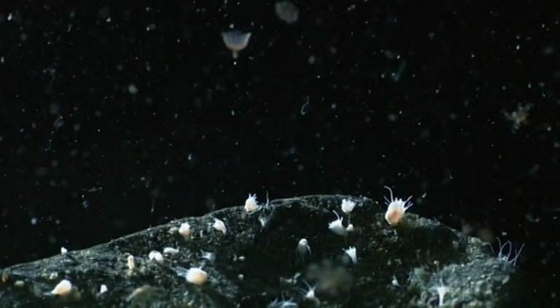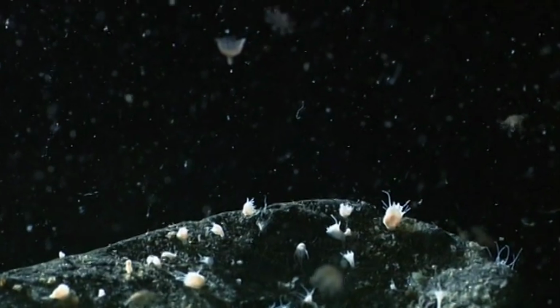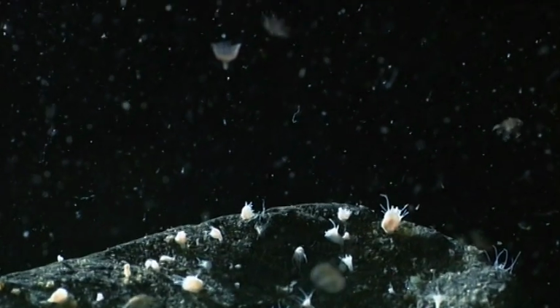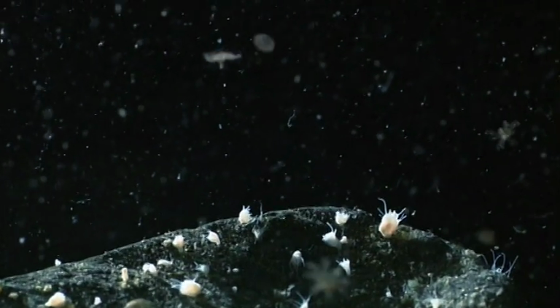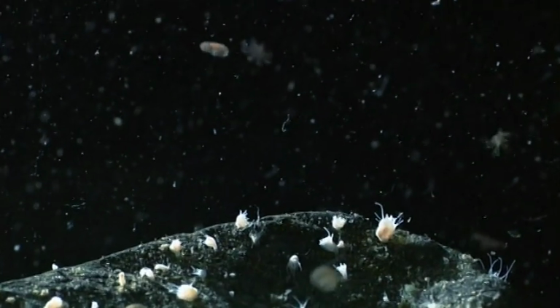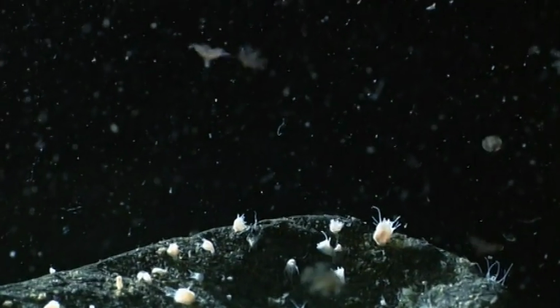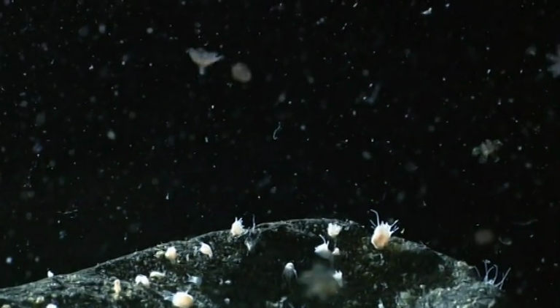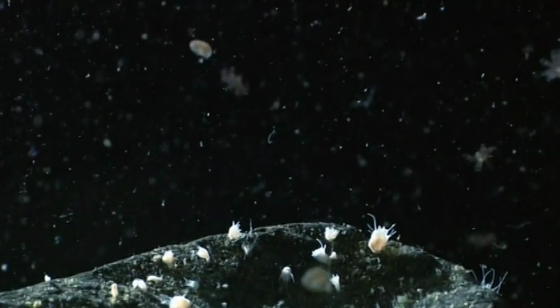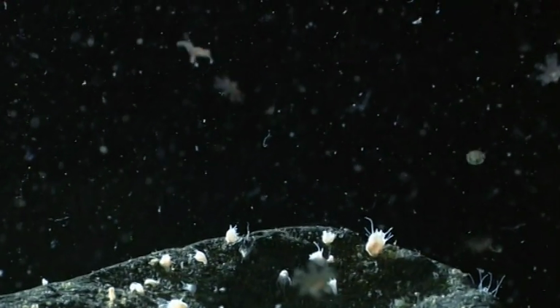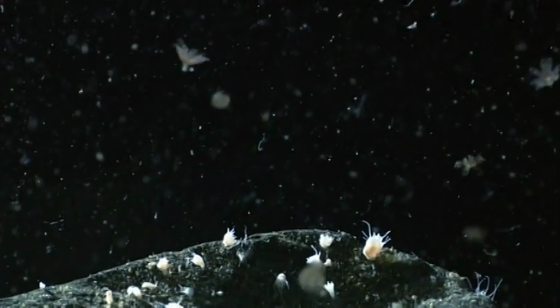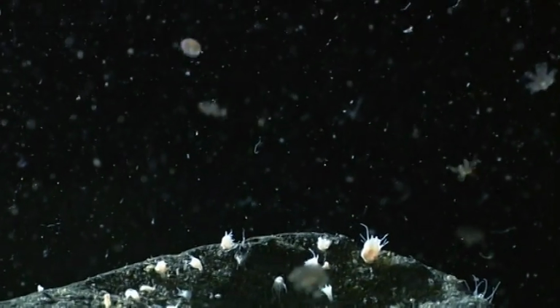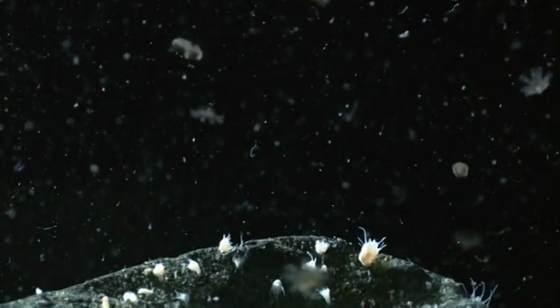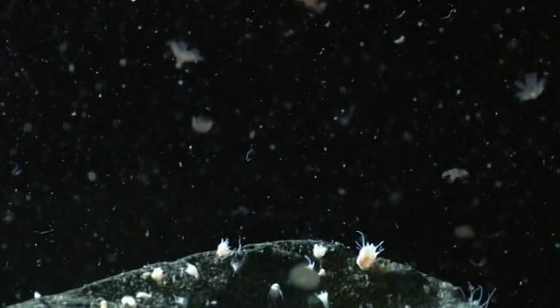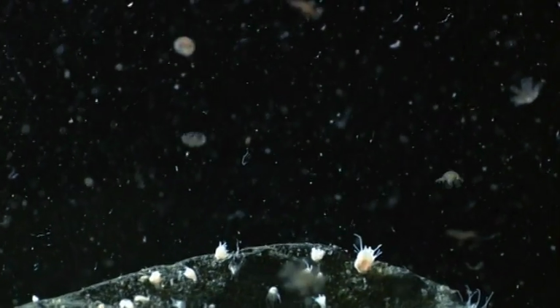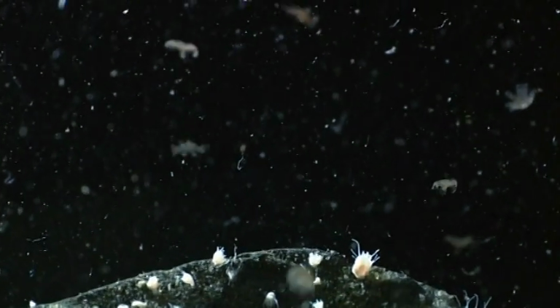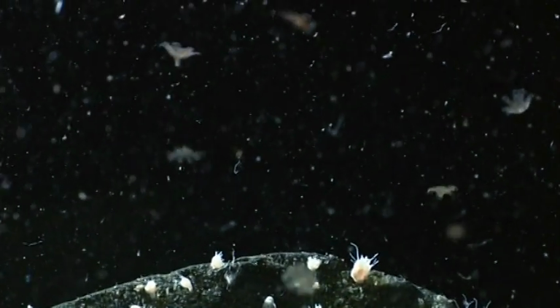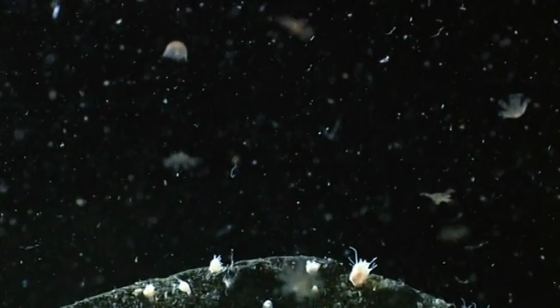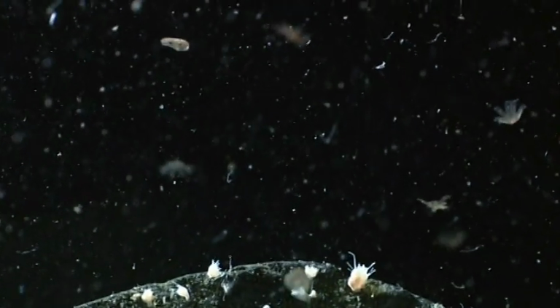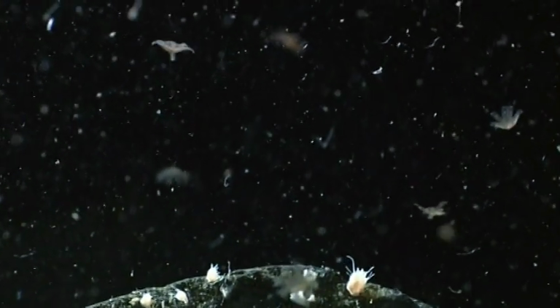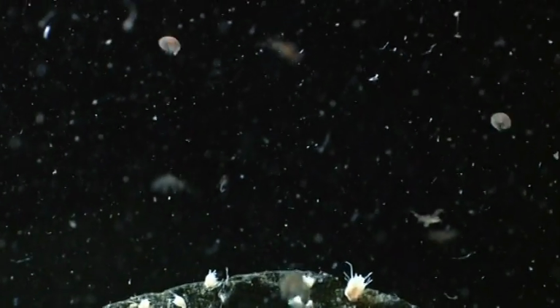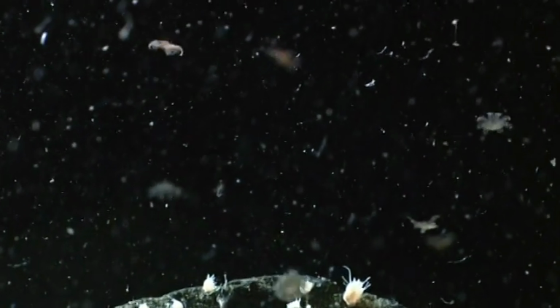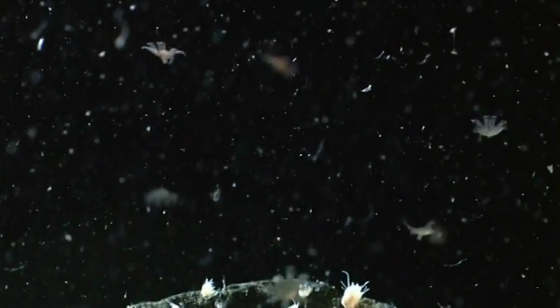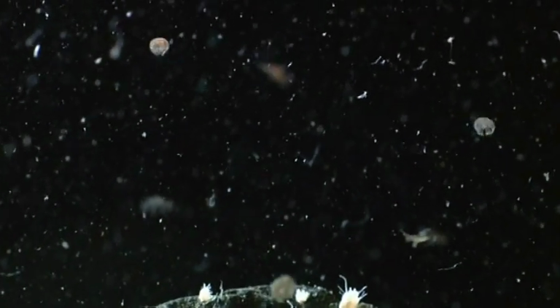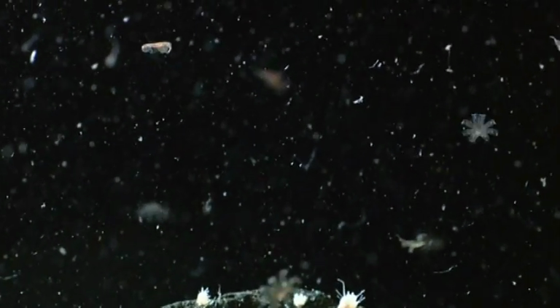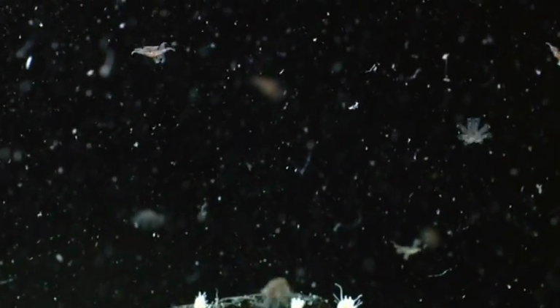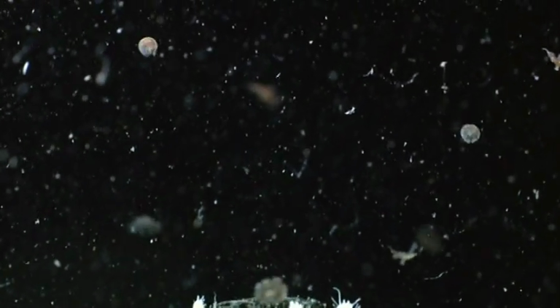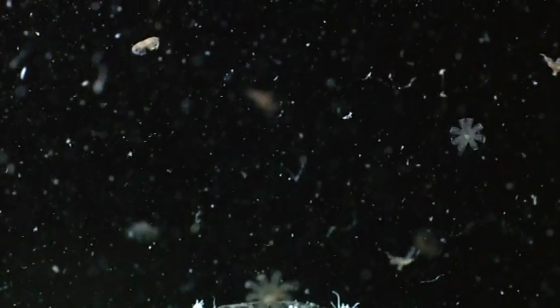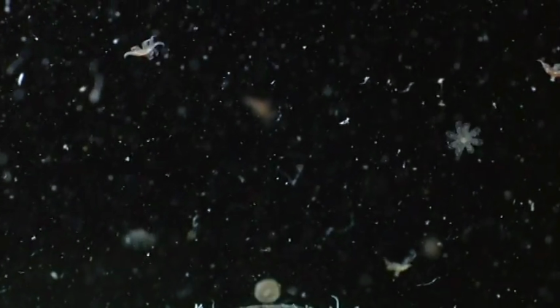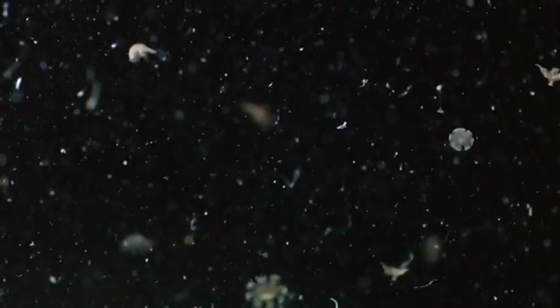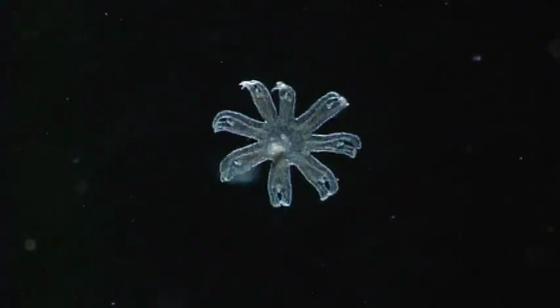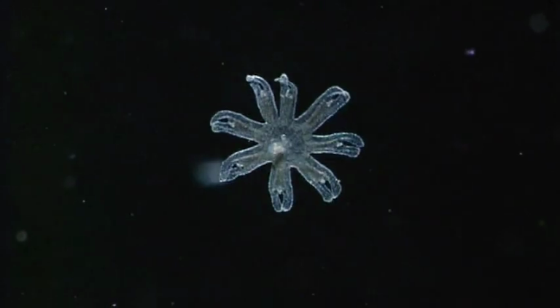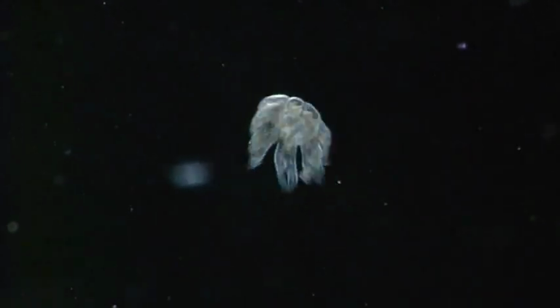Over the course of a month, the juvenile jellyfish feed on plankton as they develop into adults.